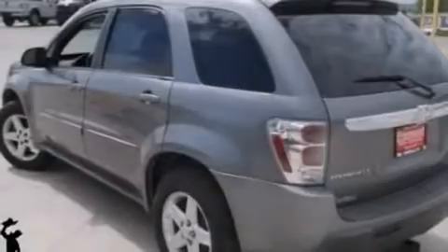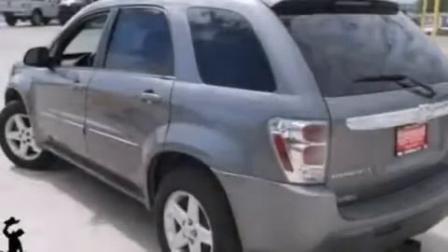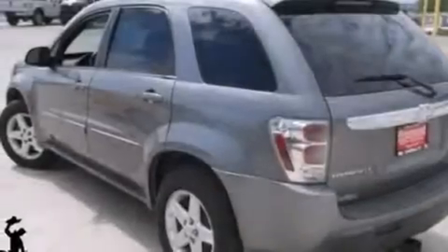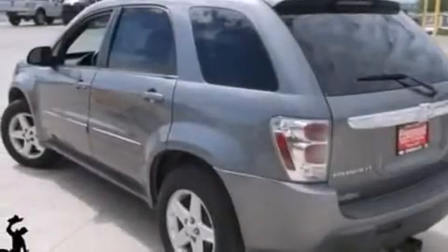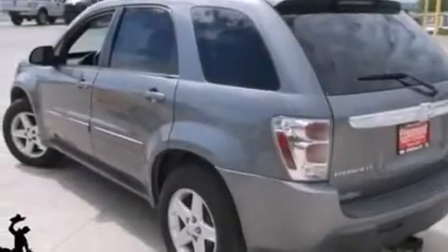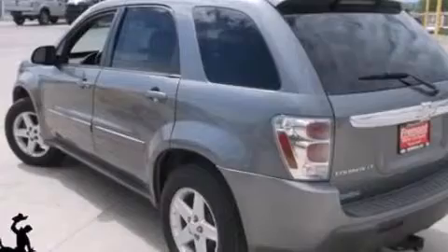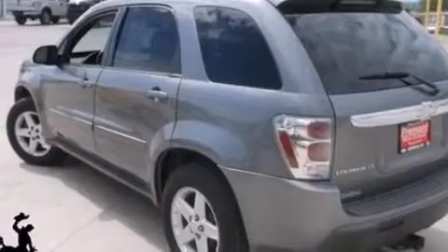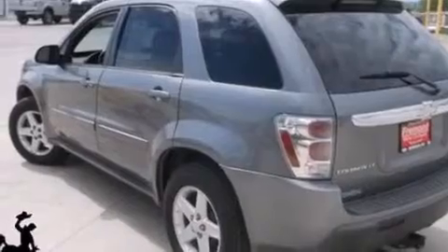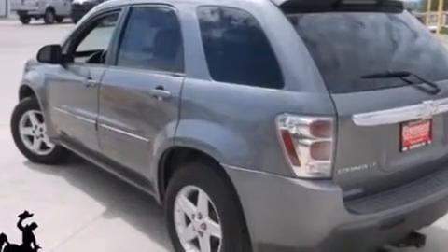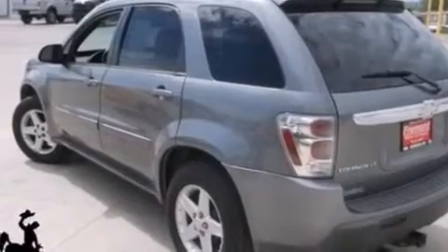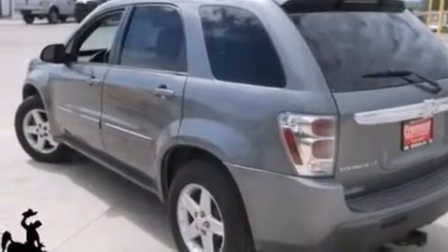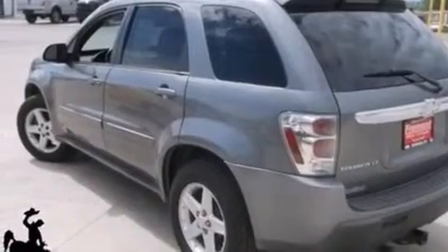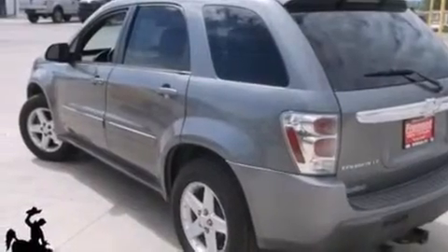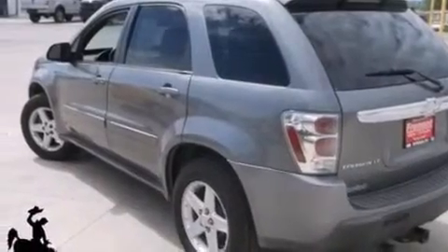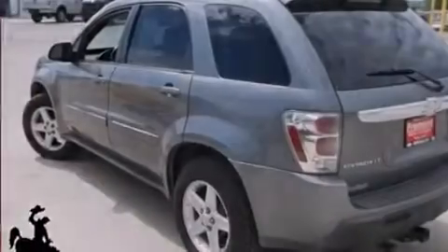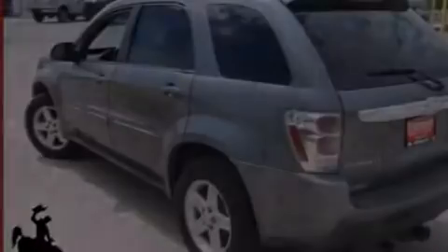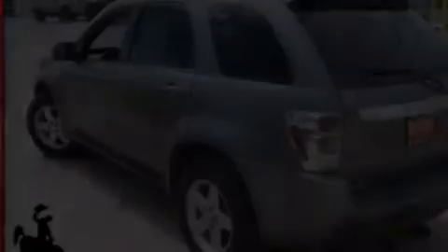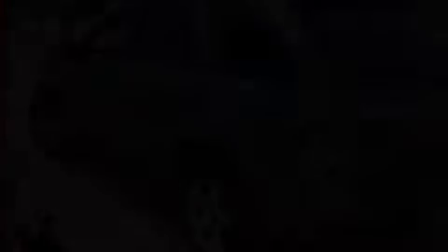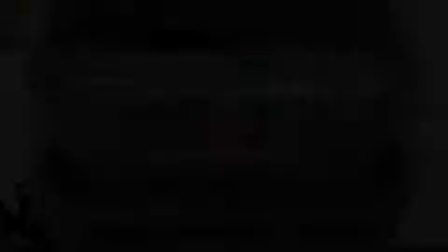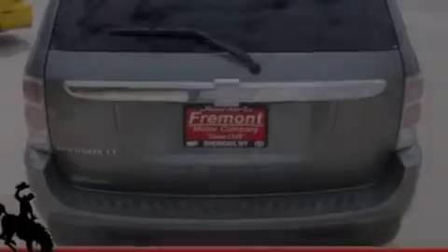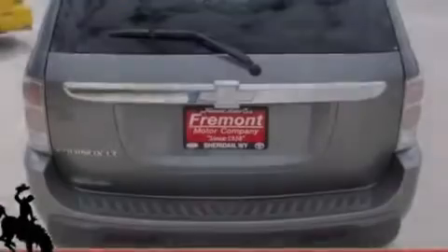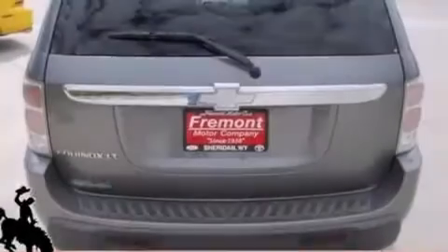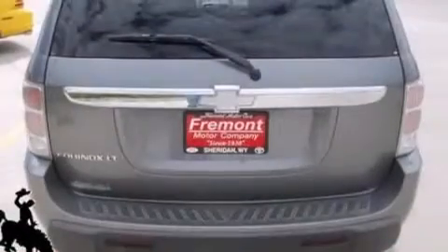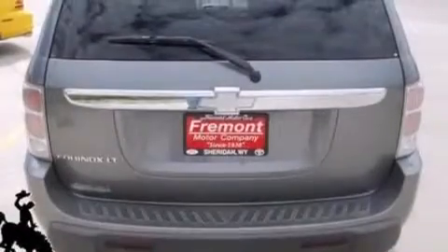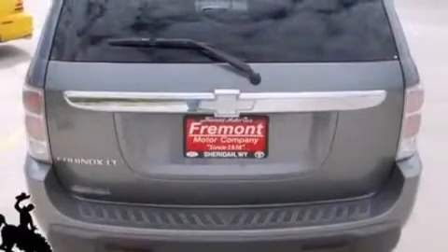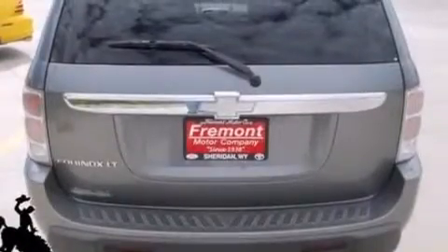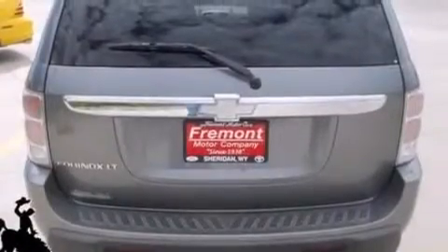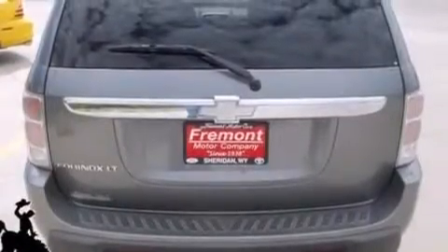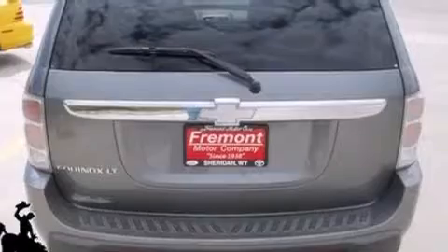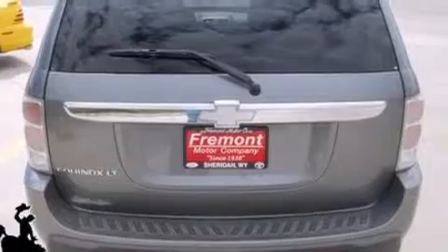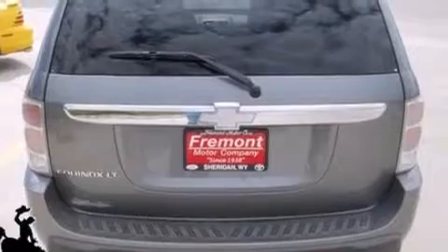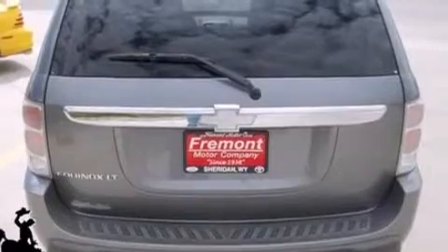Full power accessories, a CD player, traction control, a four-wheel independent suspension, and aluminum wheels.